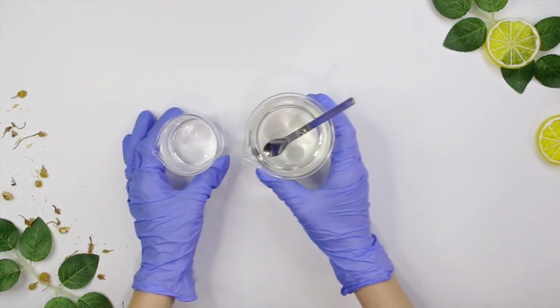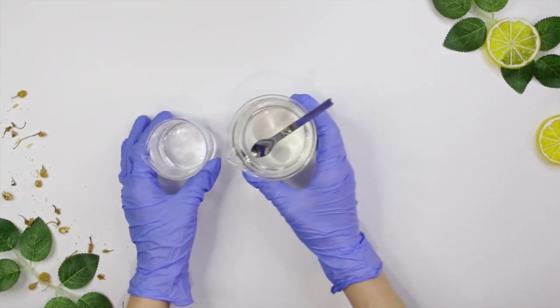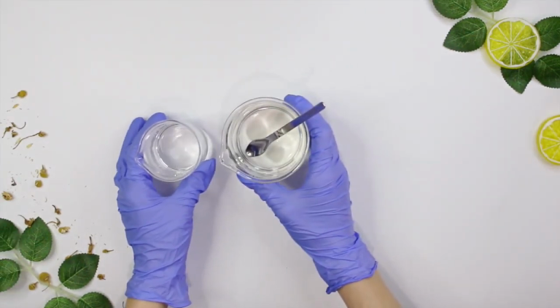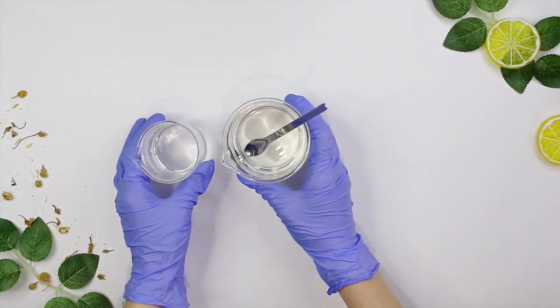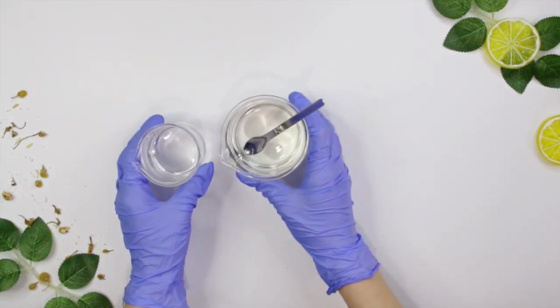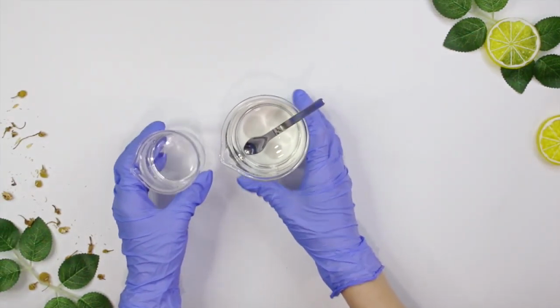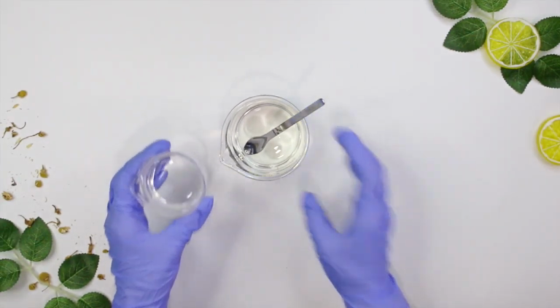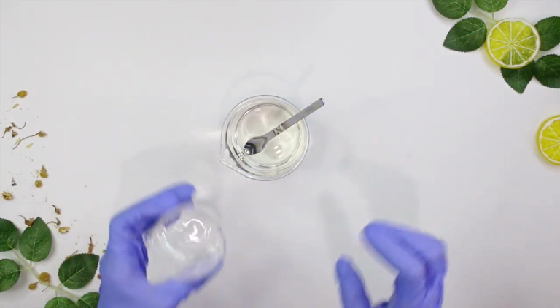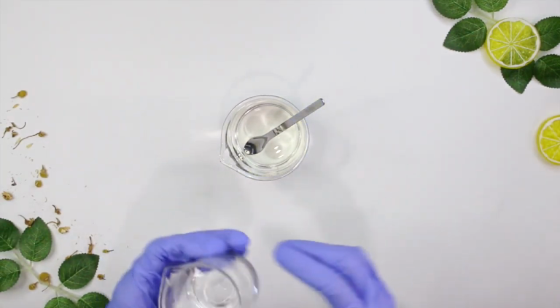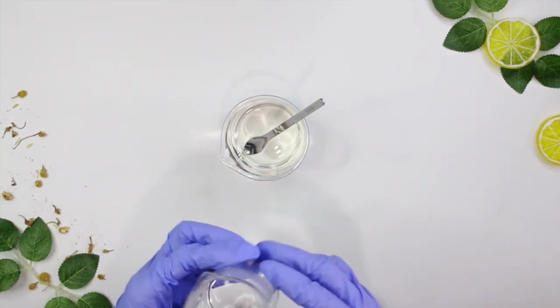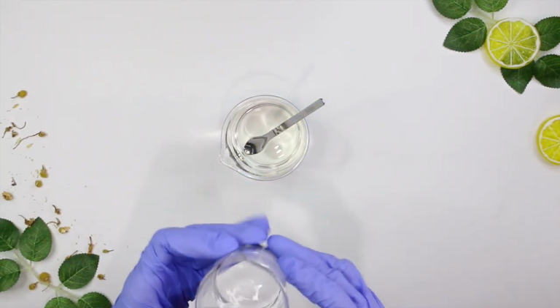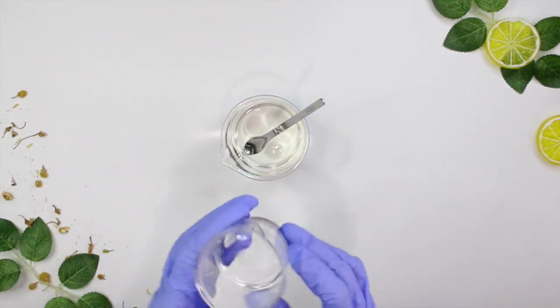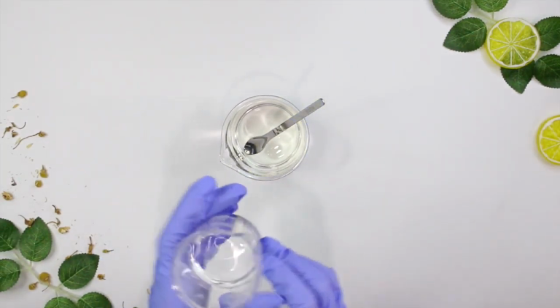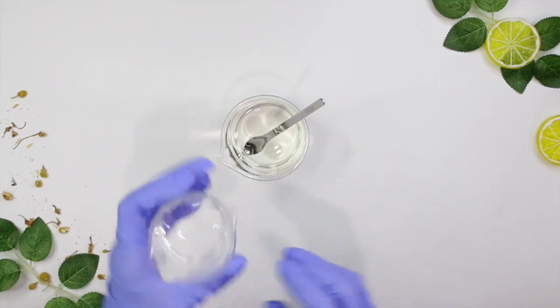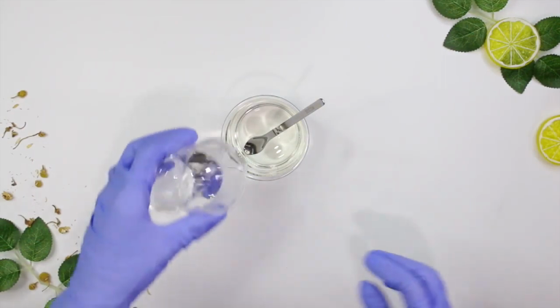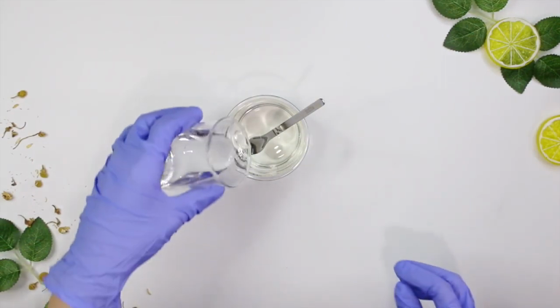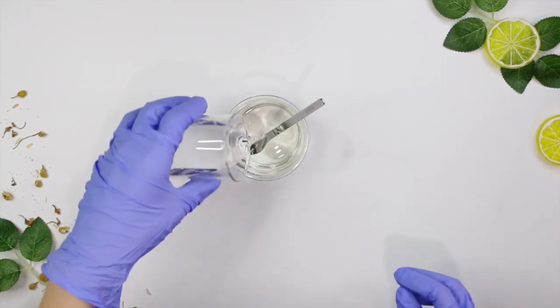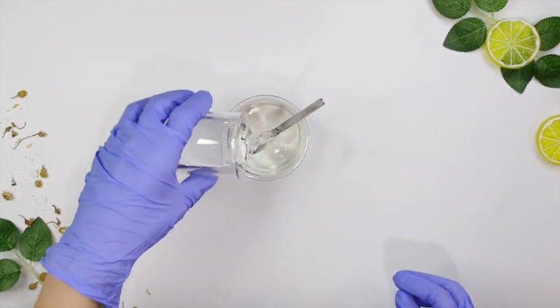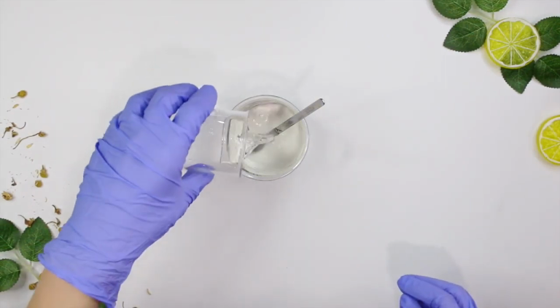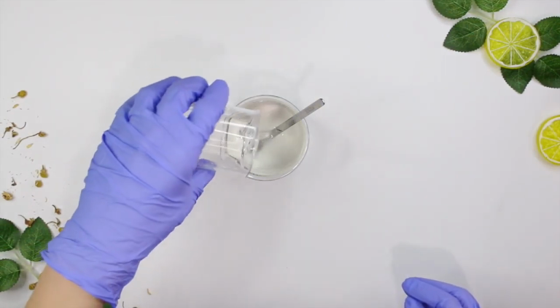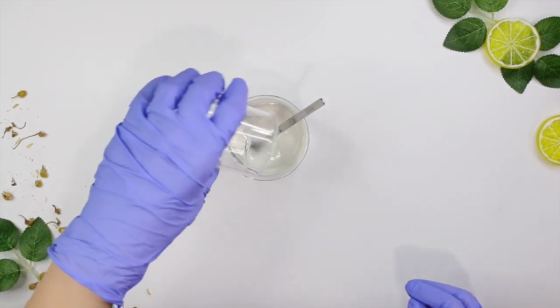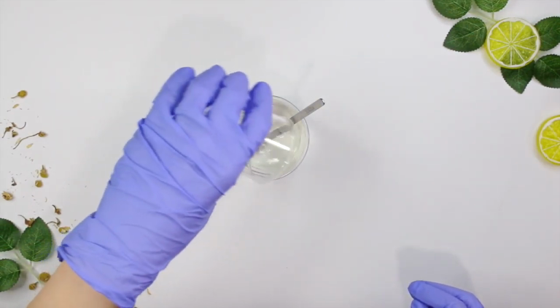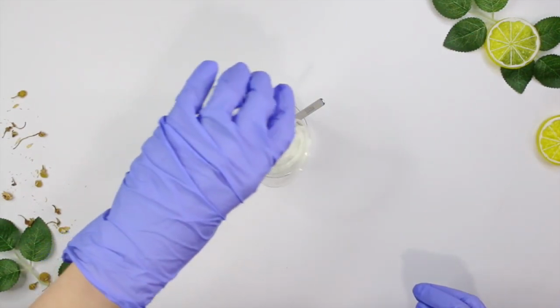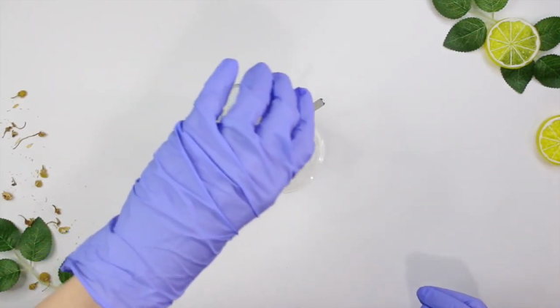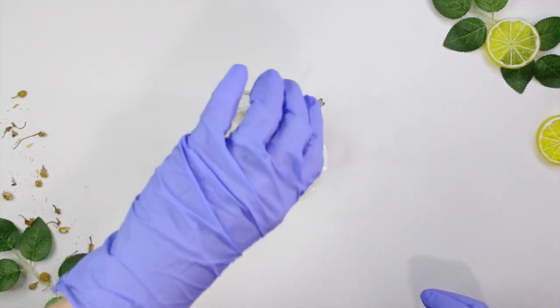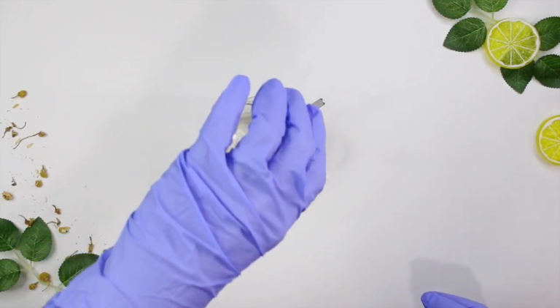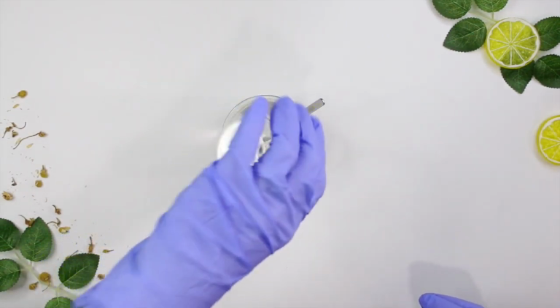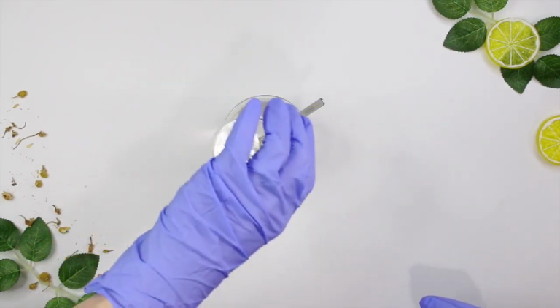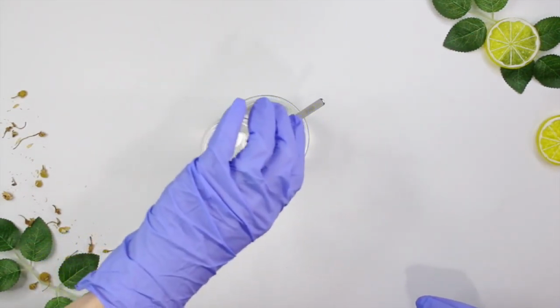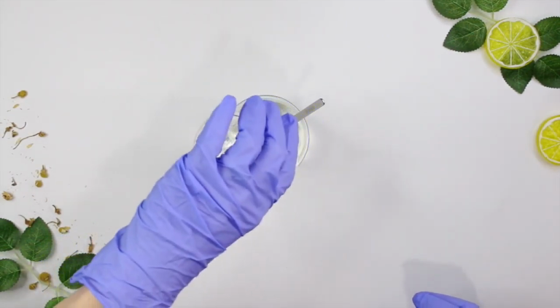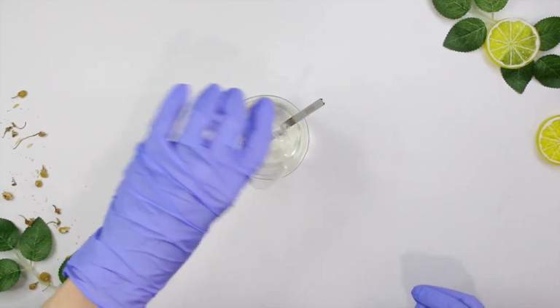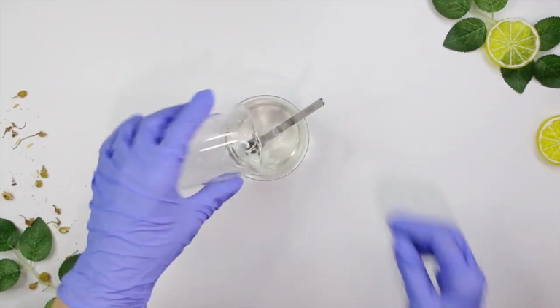Now that both Phase A and Phase B are finished, go ahead and pour Phase B into Phase A and mix.